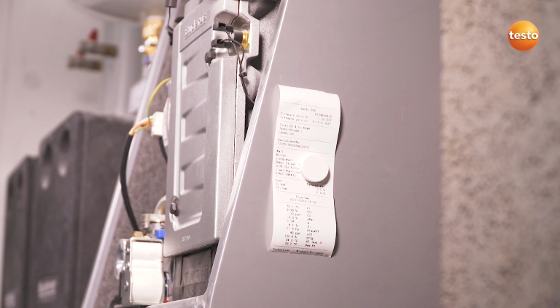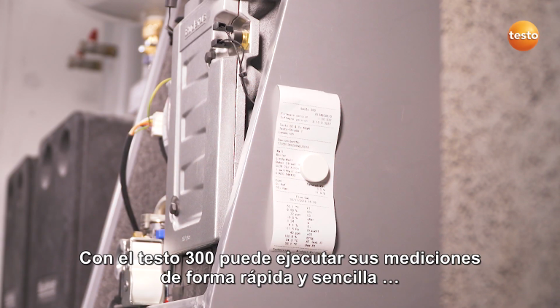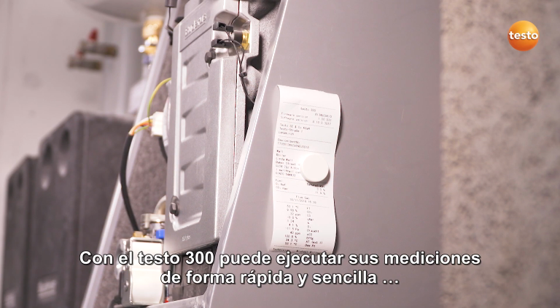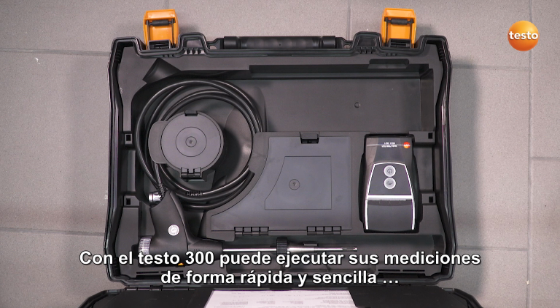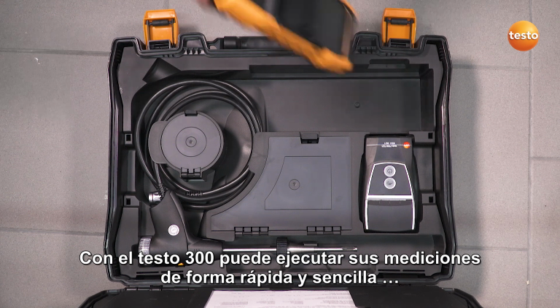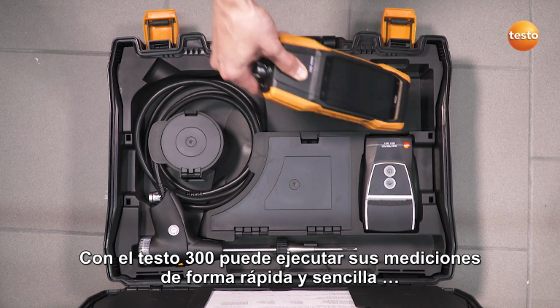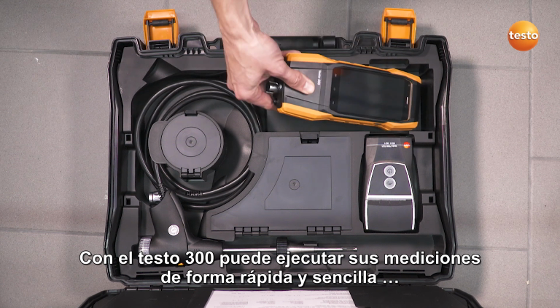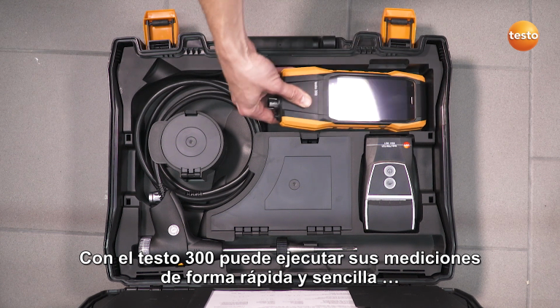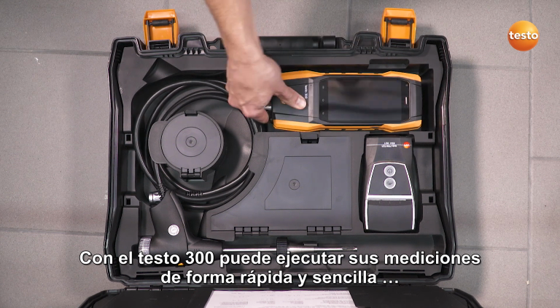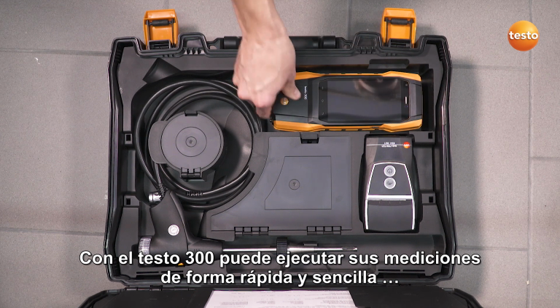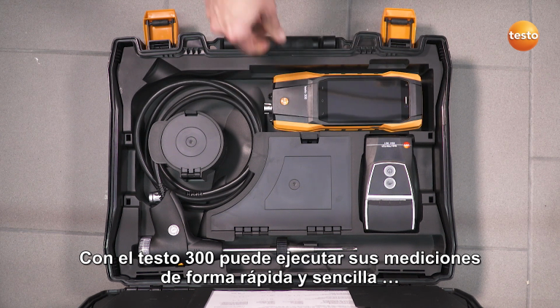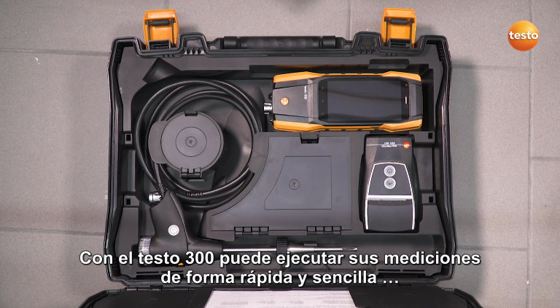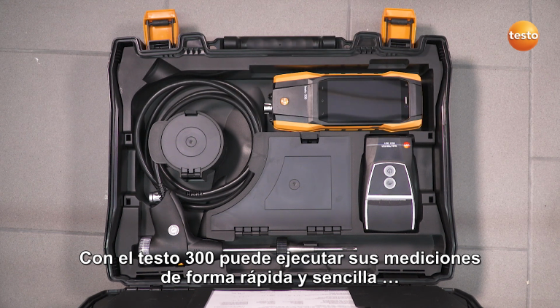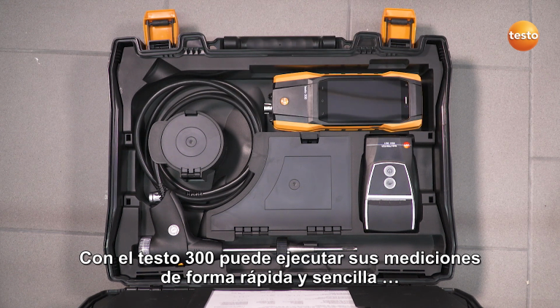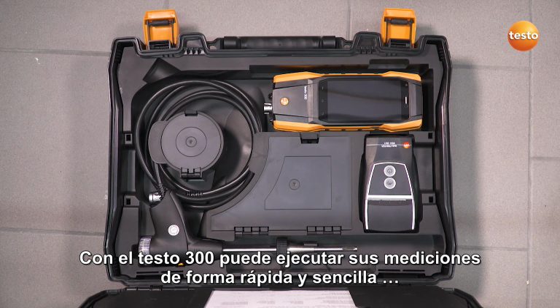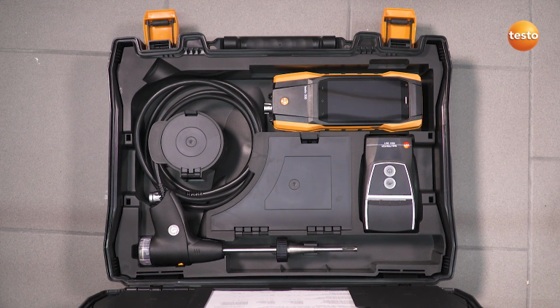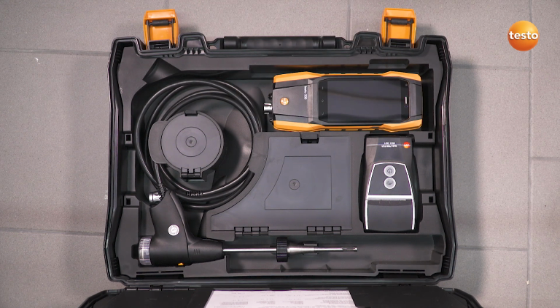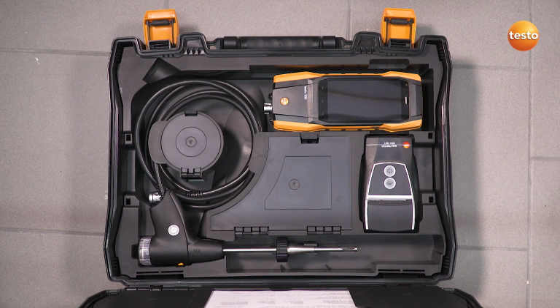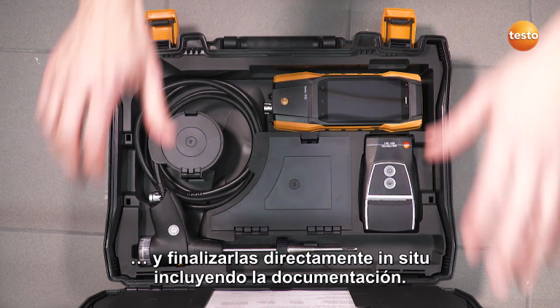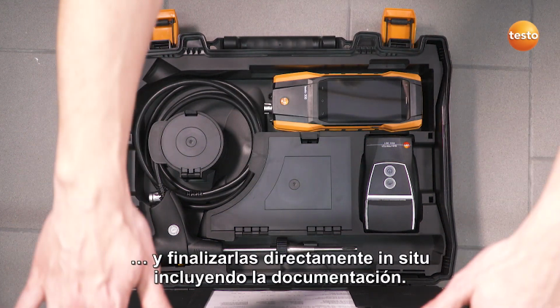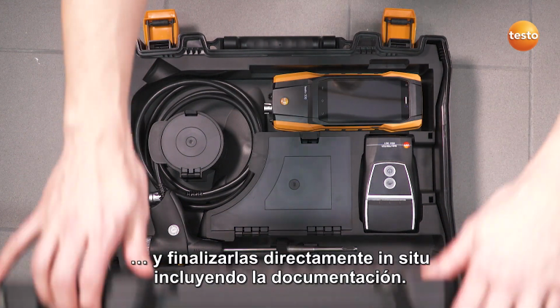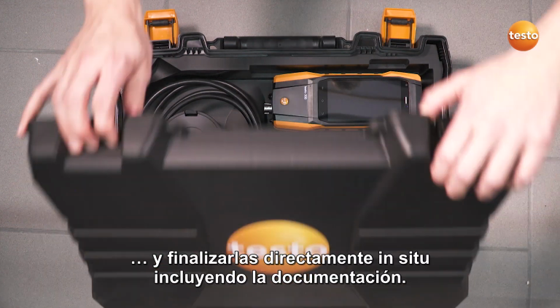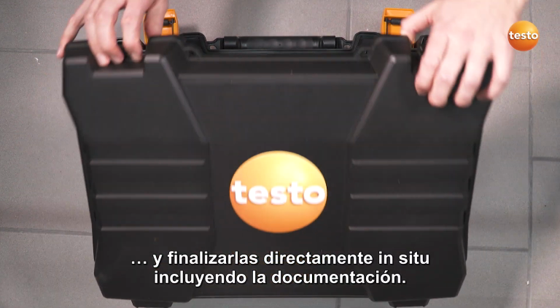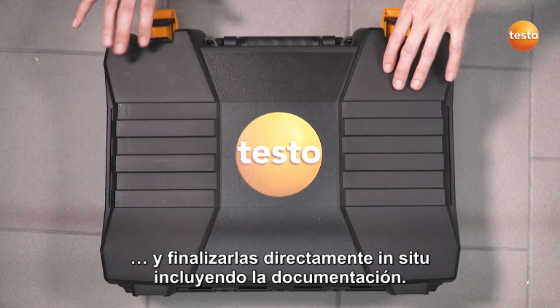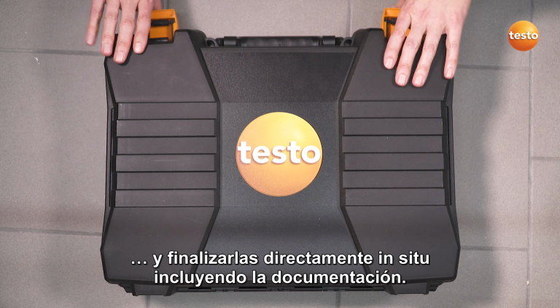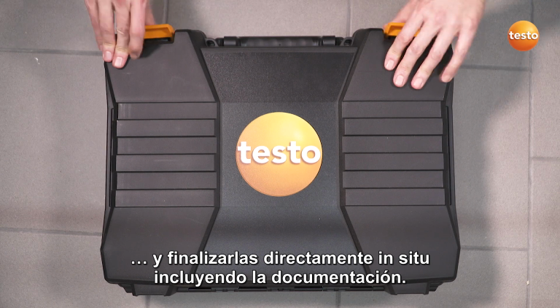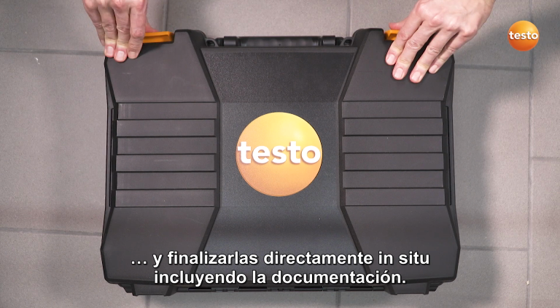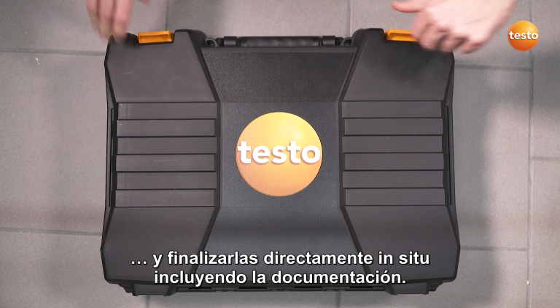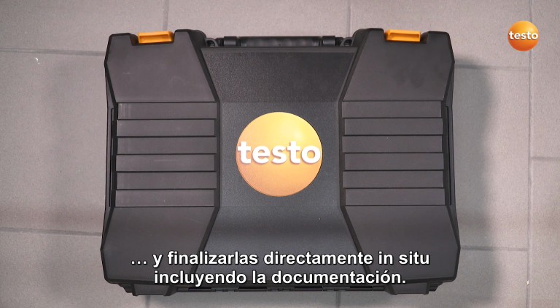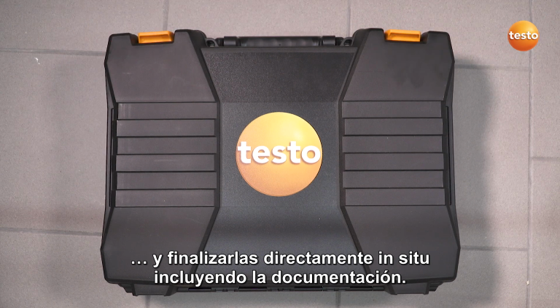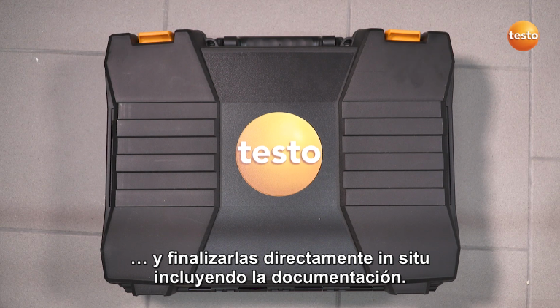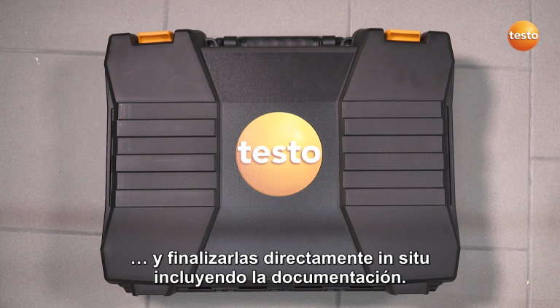With the Testo 300, you deal with your measurement job quickly and easily and finish it directly on site, including documentation.